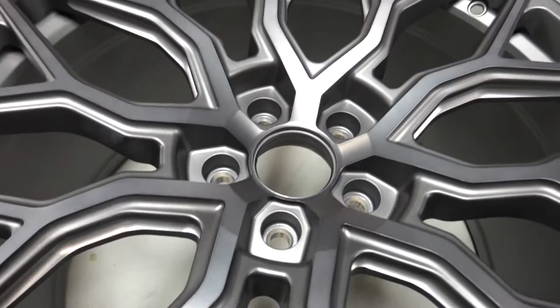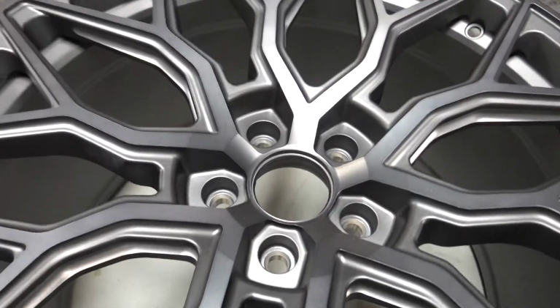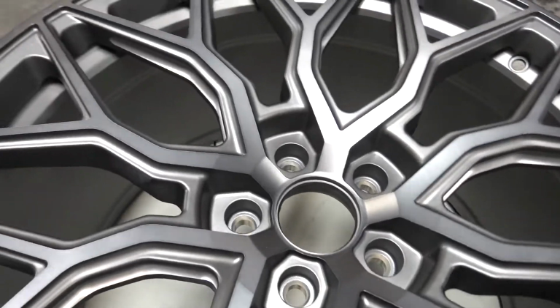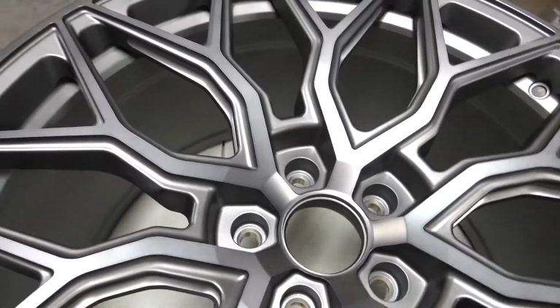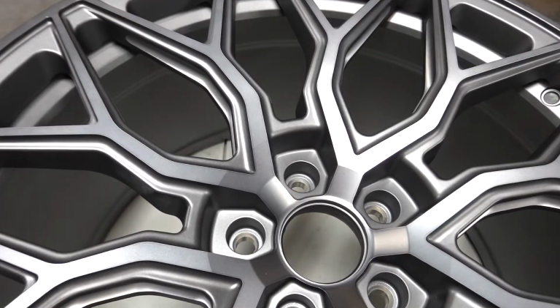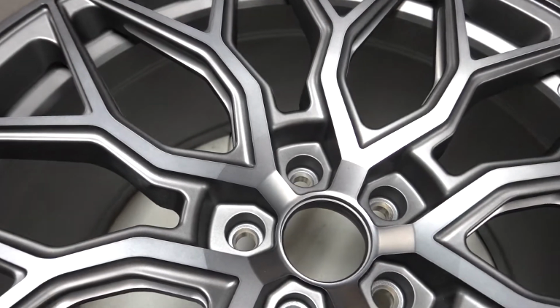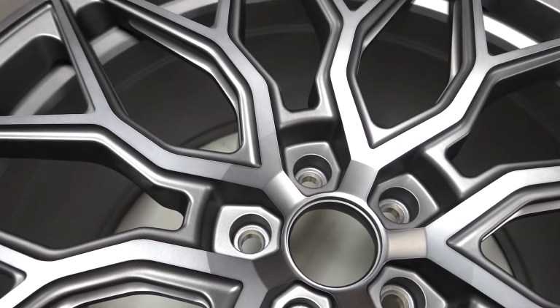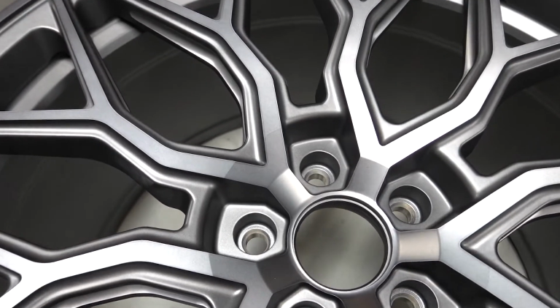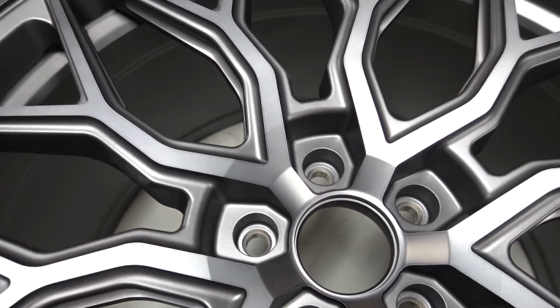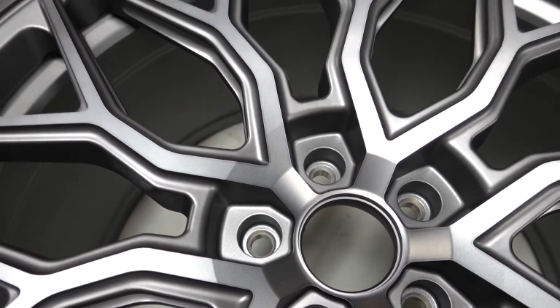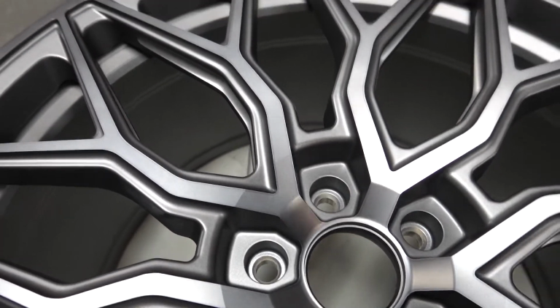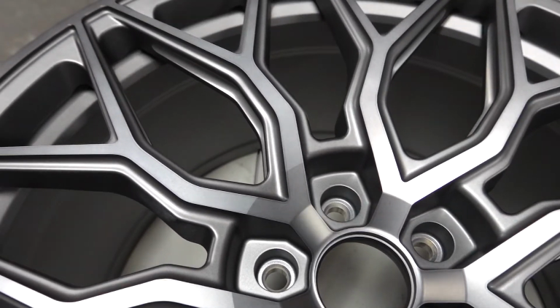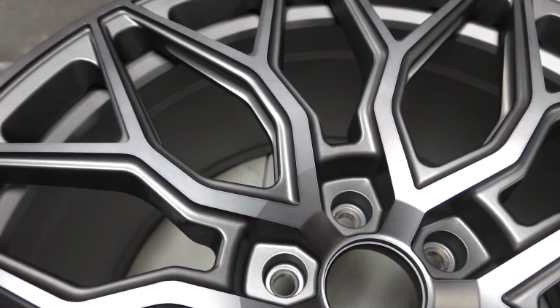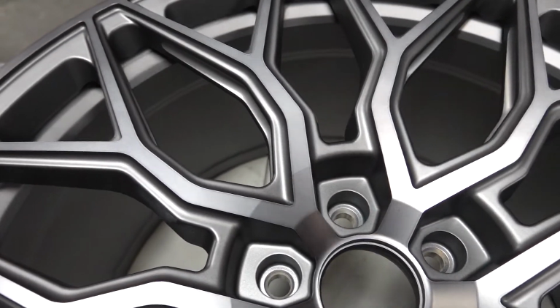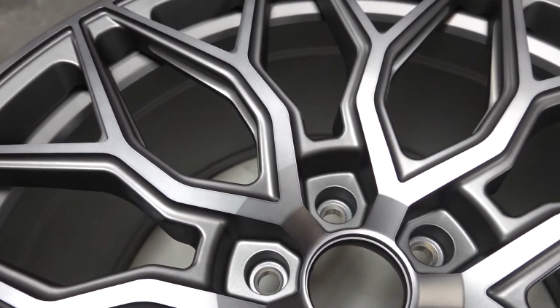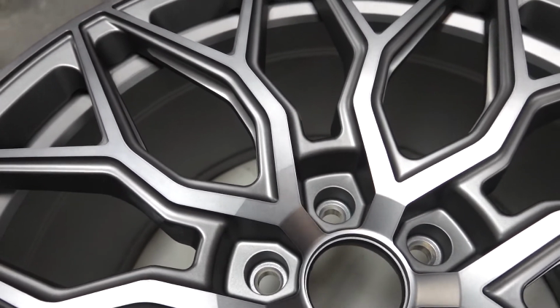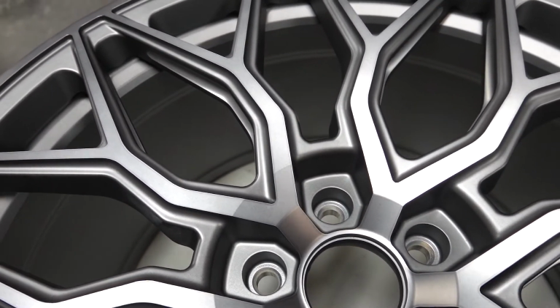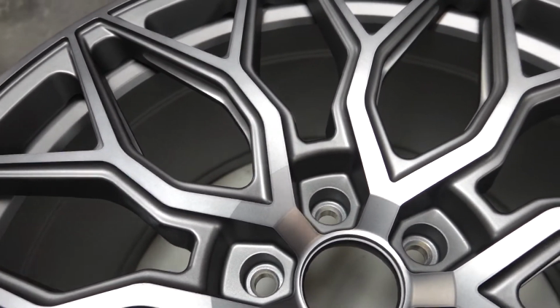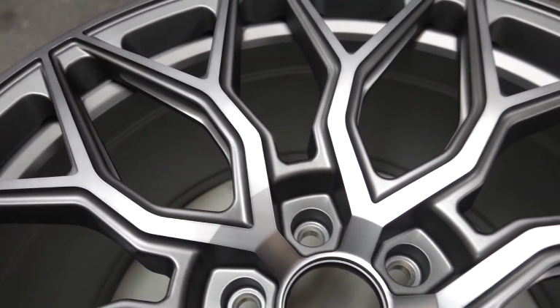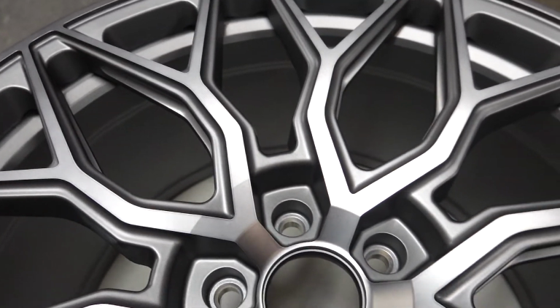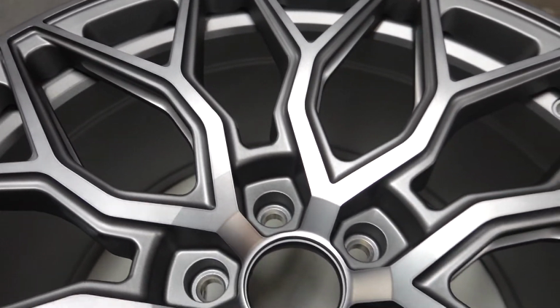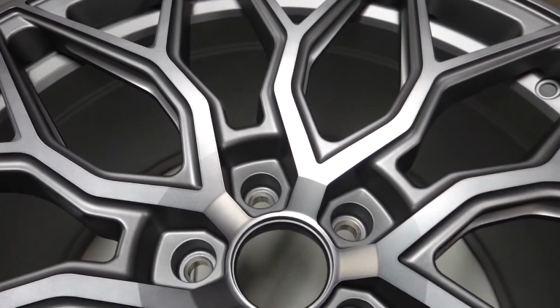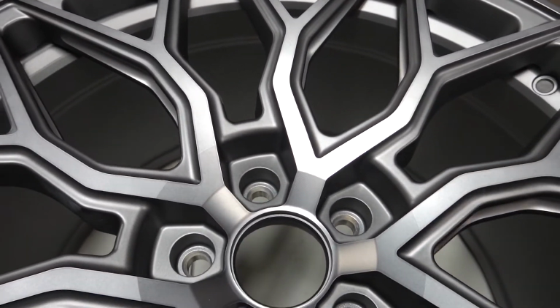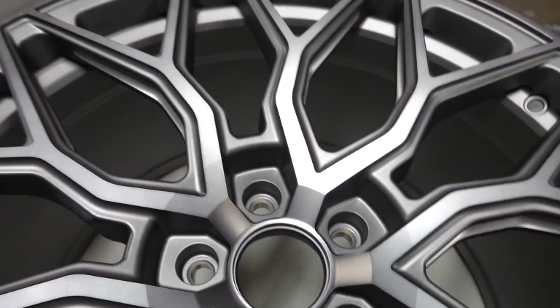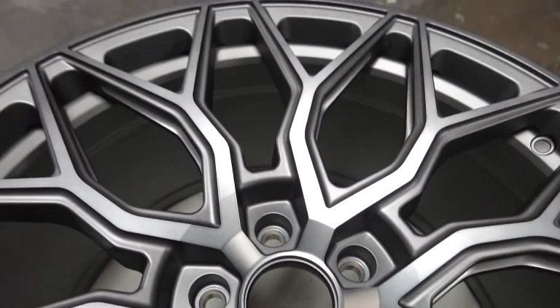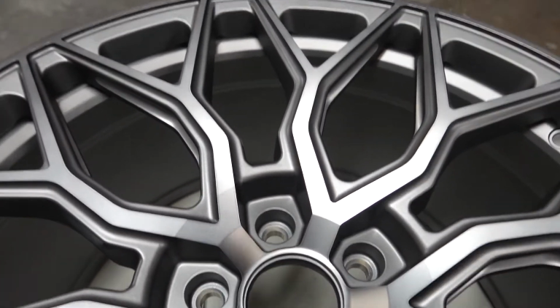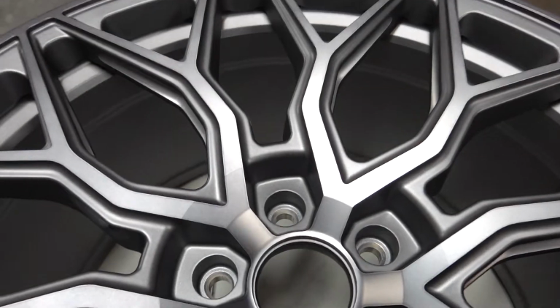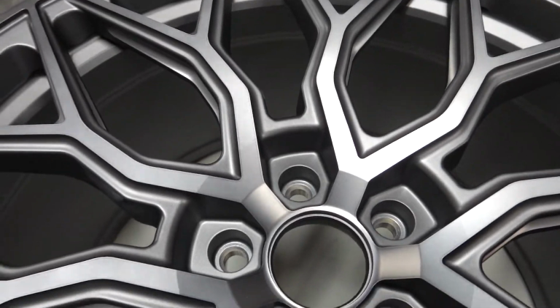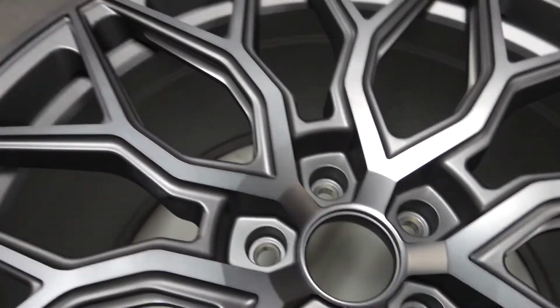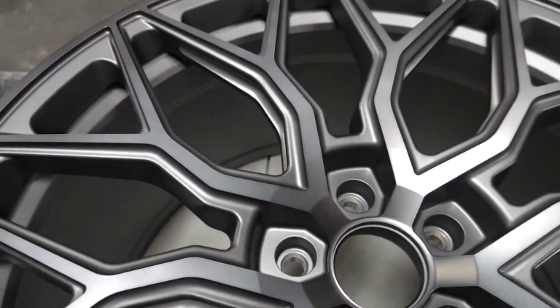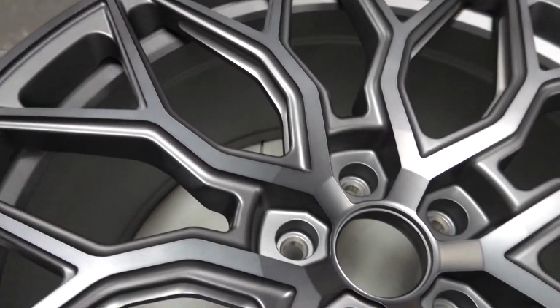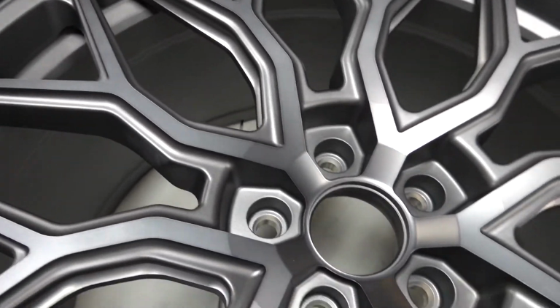This finish is called Tenen Matte Gum Metal. This is a two-tone finish and this is also standard for this wheel.